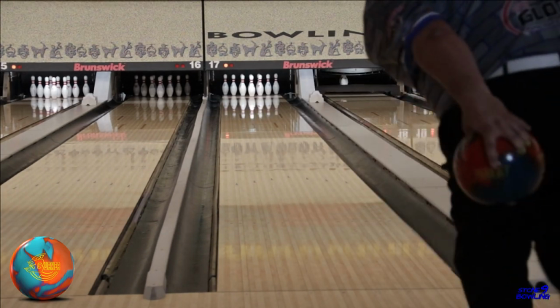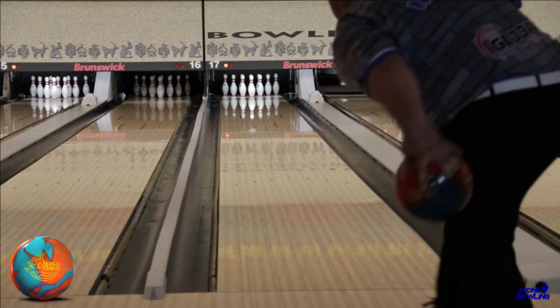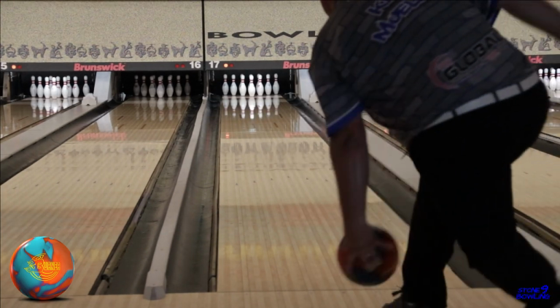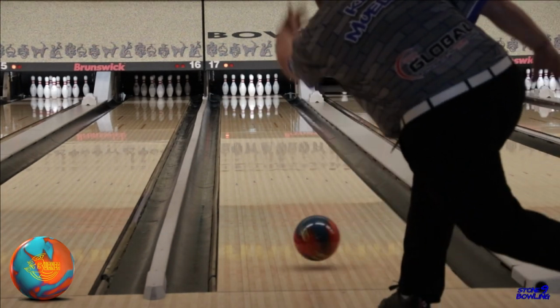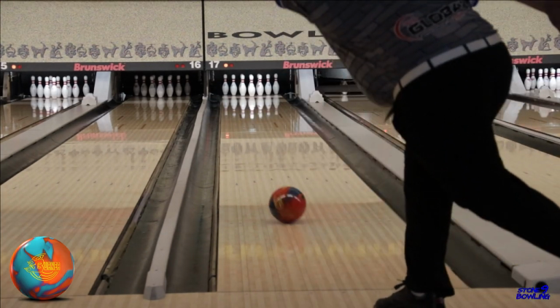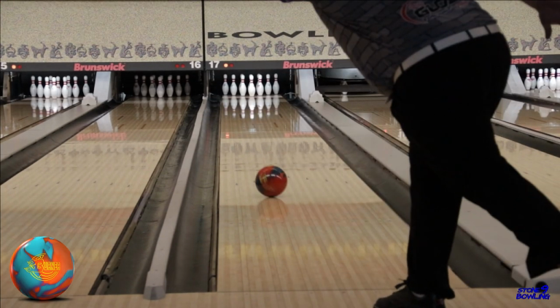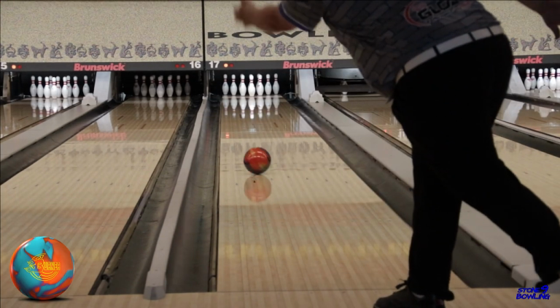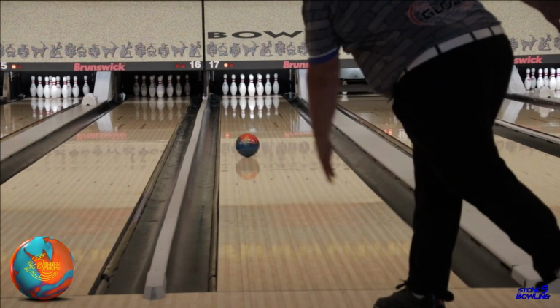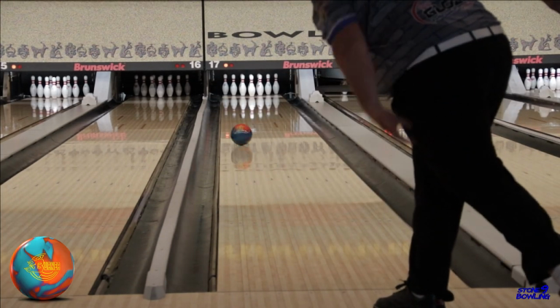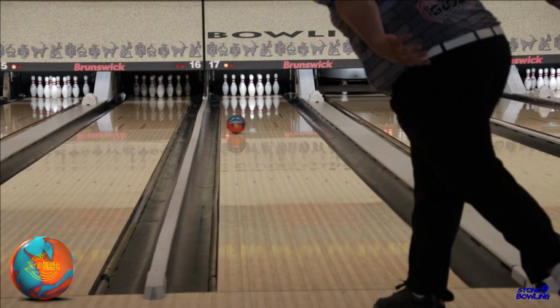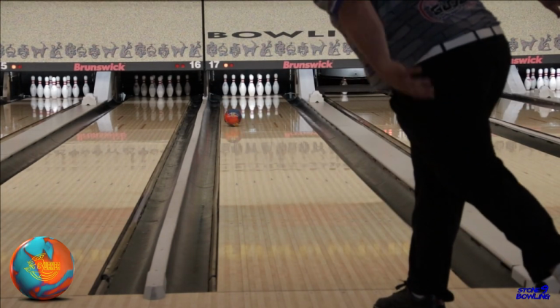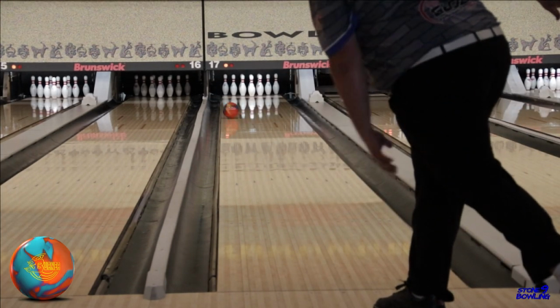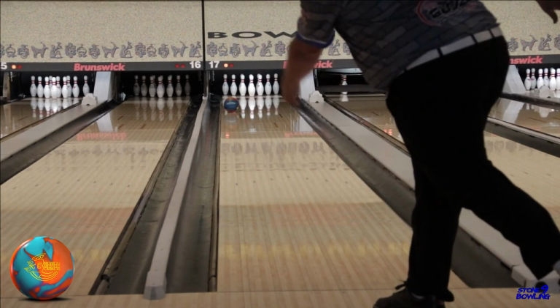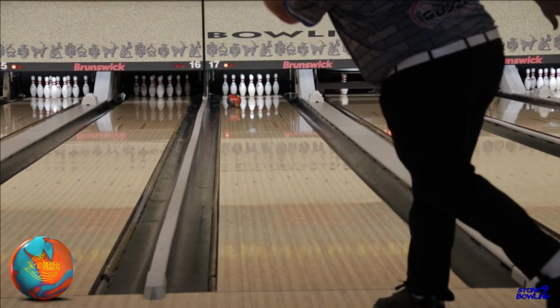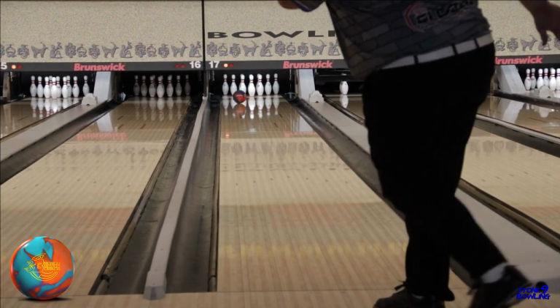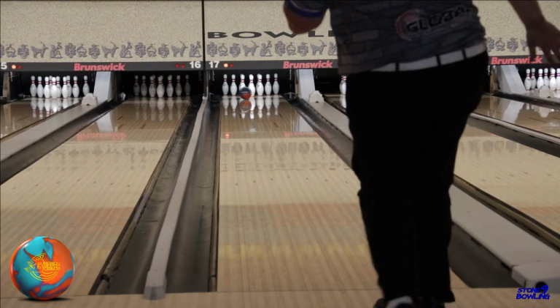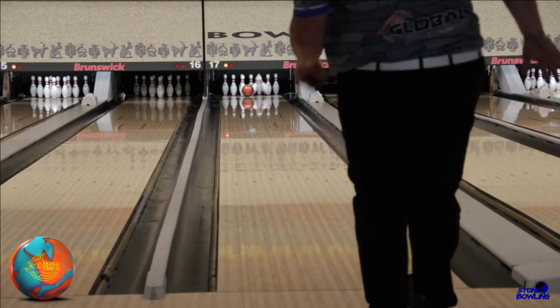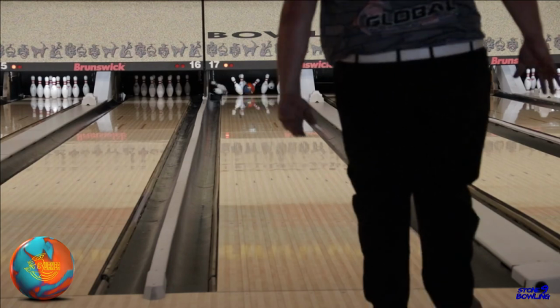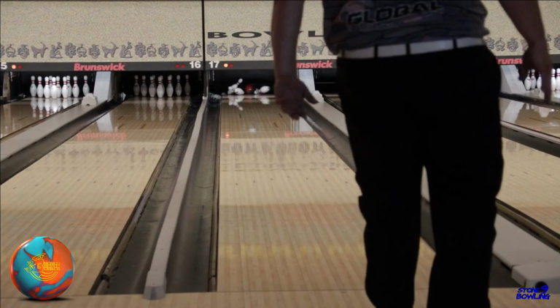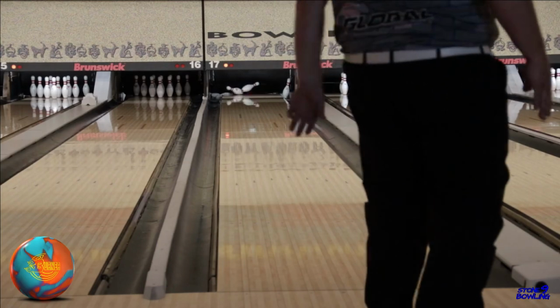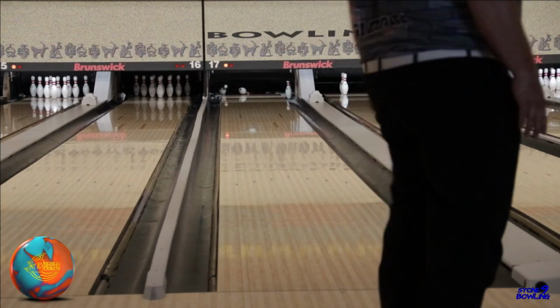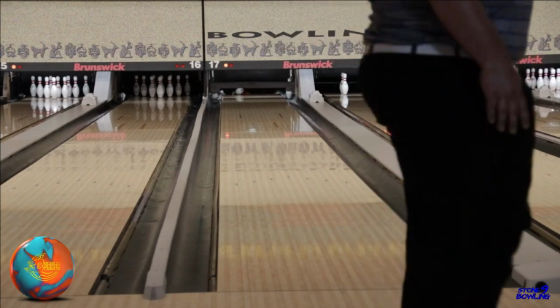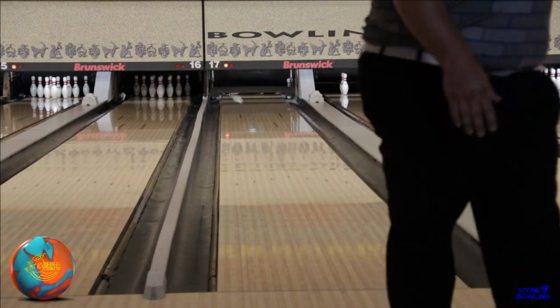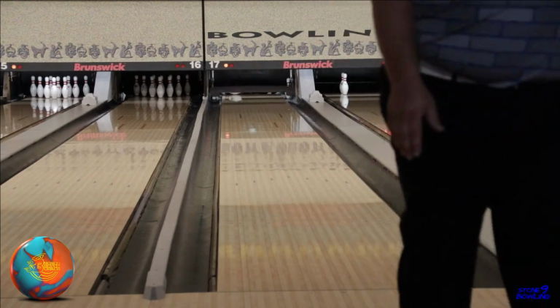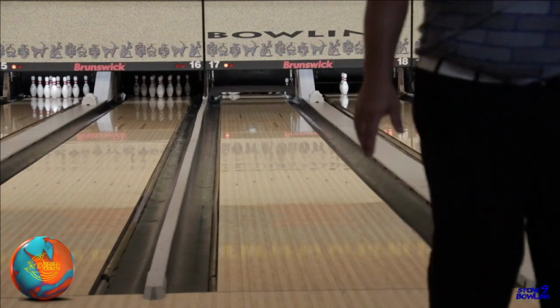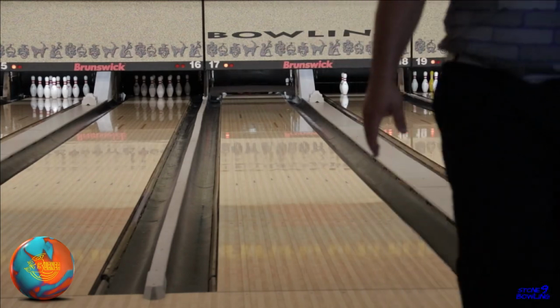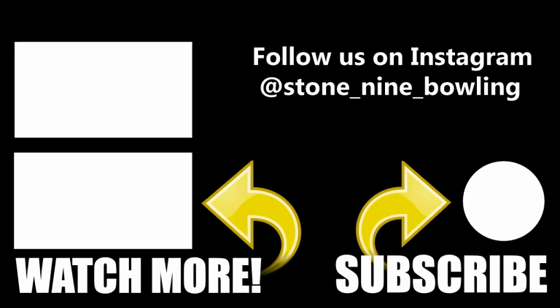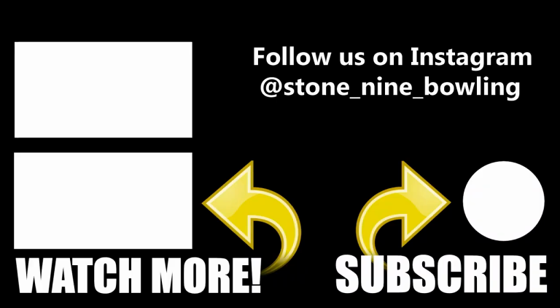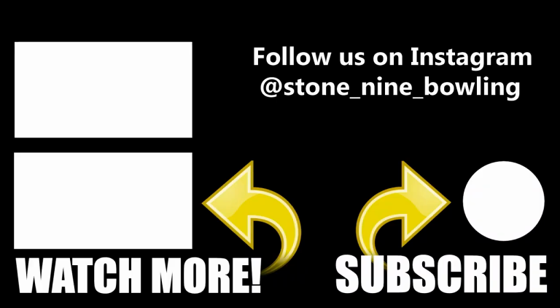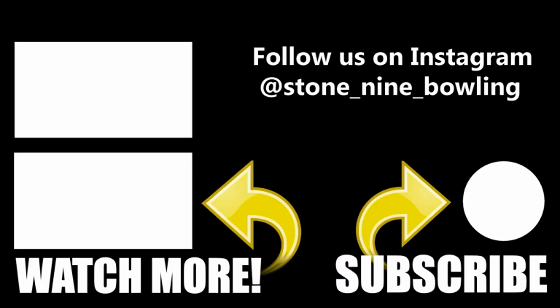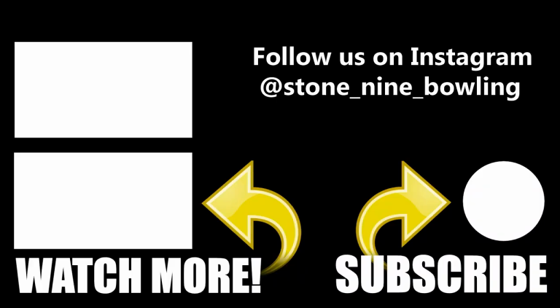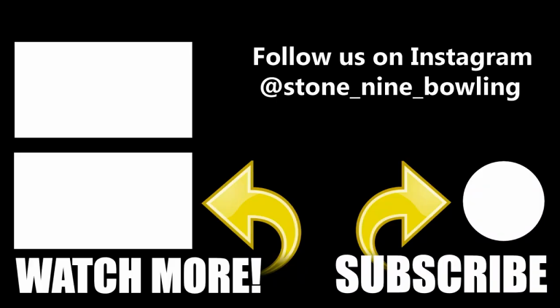Thanks for watching, and don't forget to smash that thumbs up and hit that subscribe button. We'll catch you on the next one.